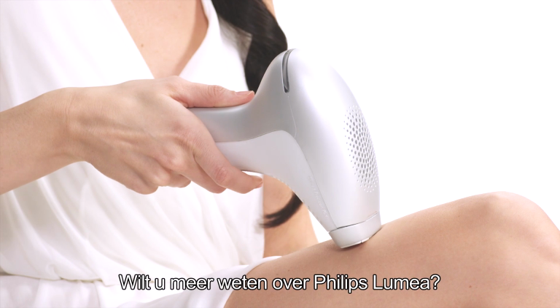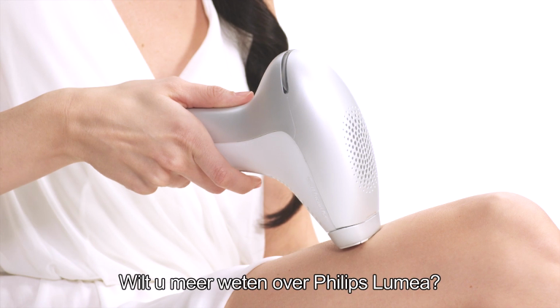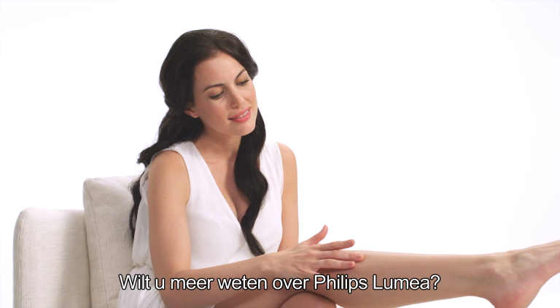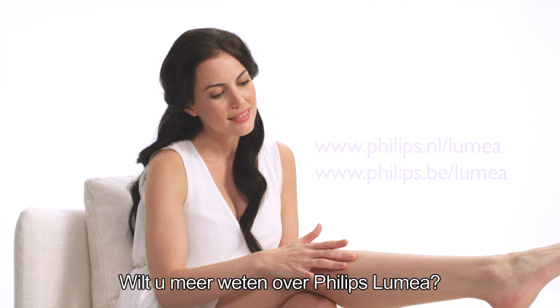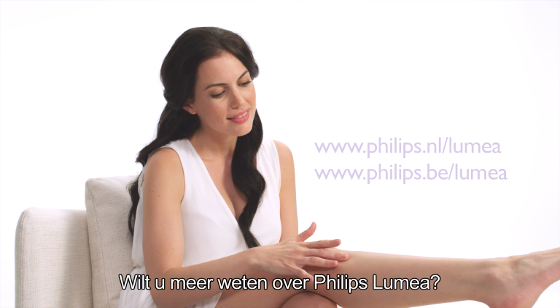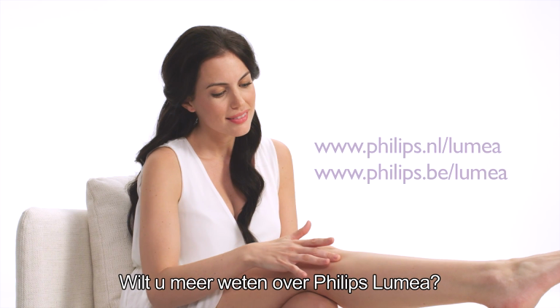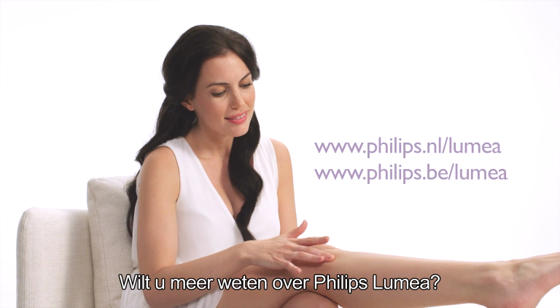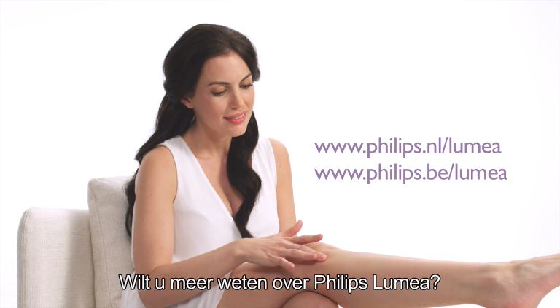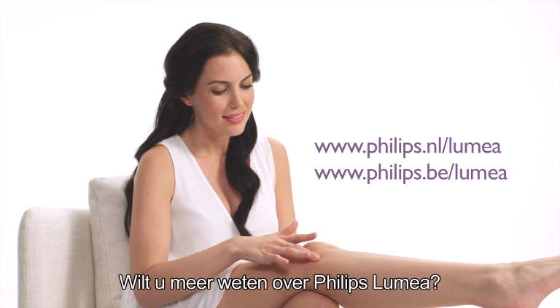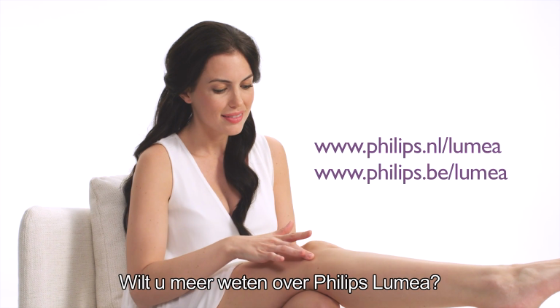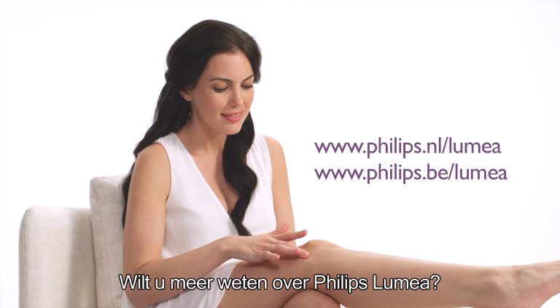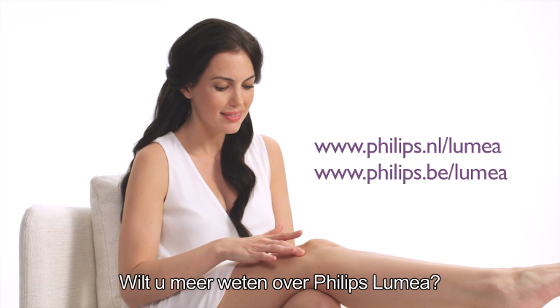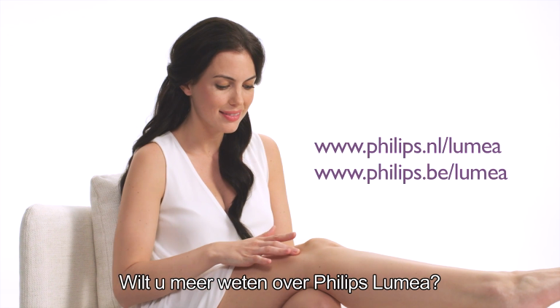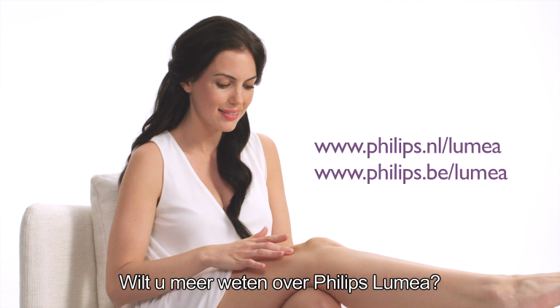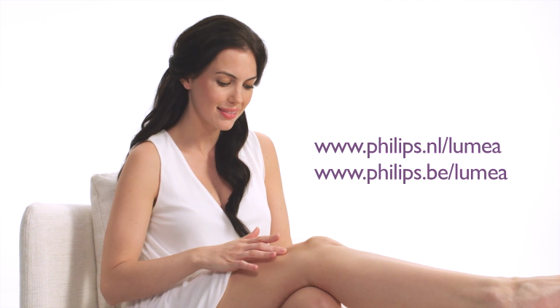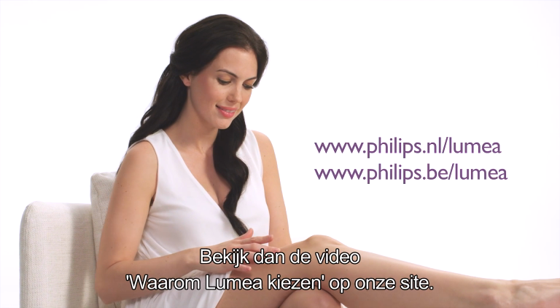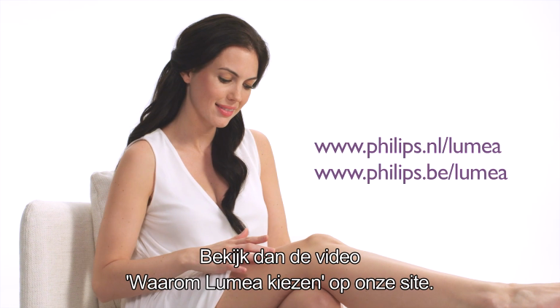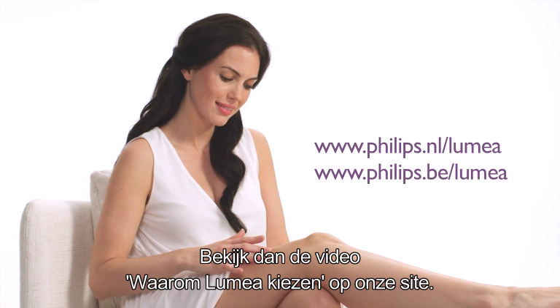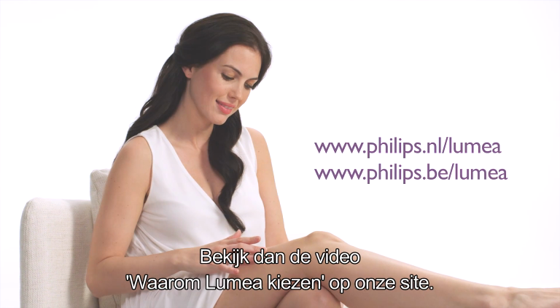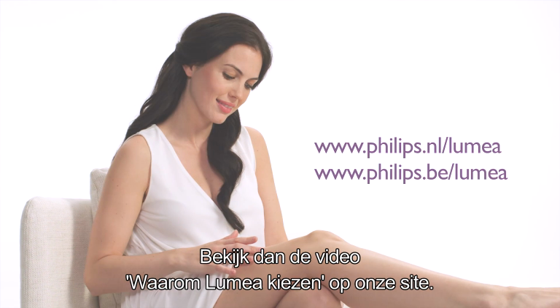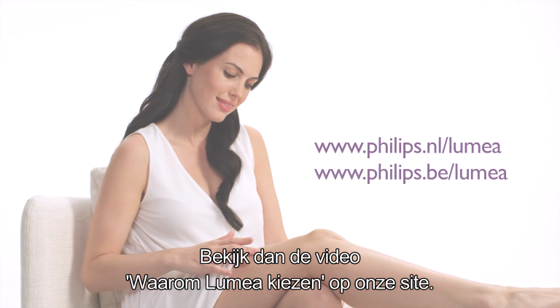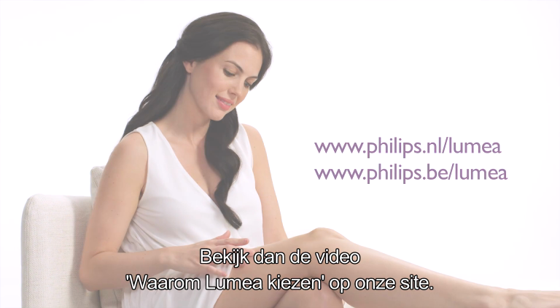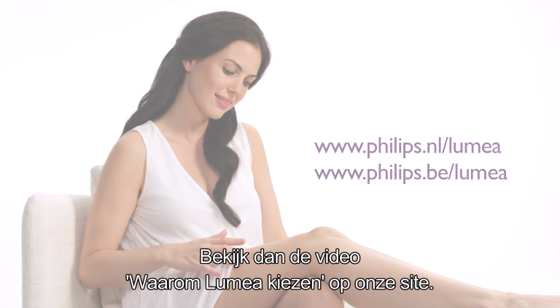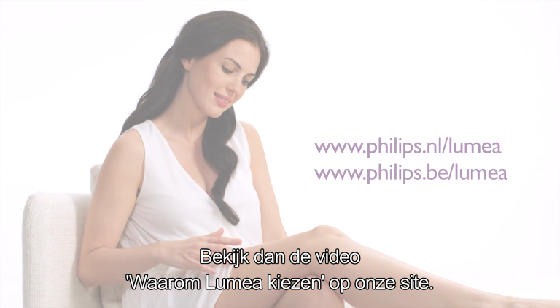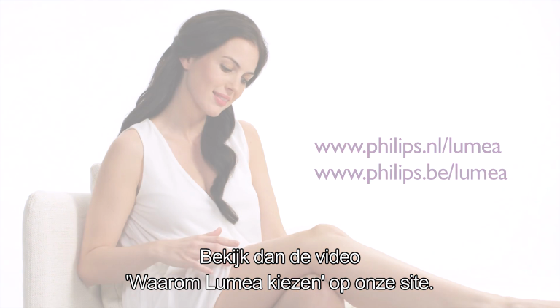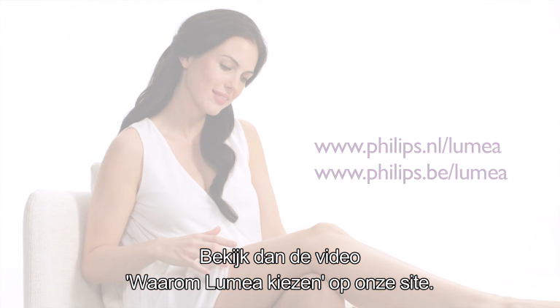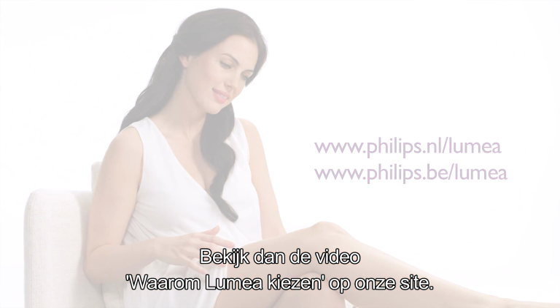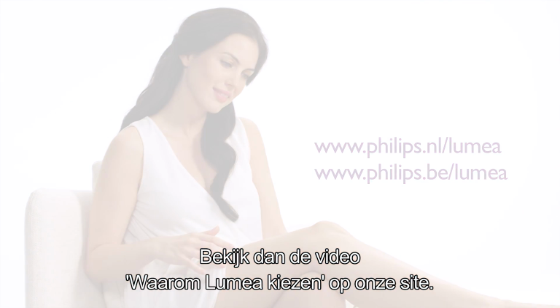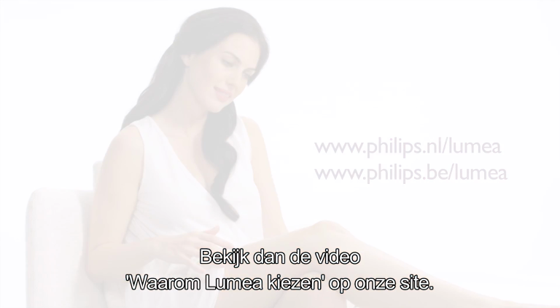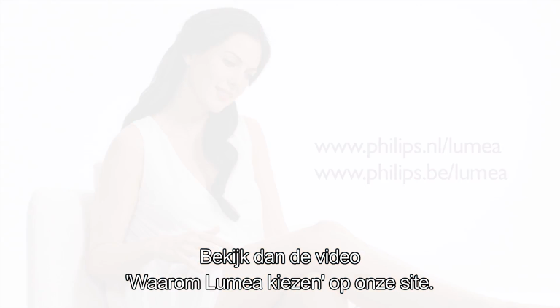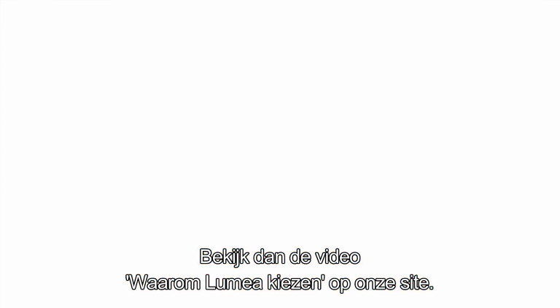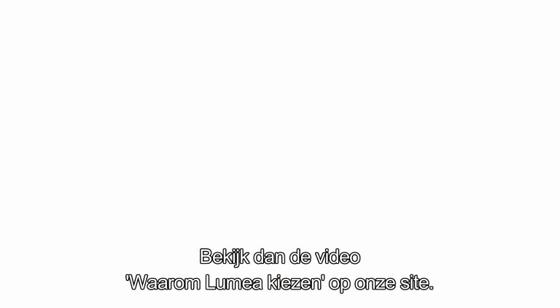Want to learn more about Philips Lumea? Check out our Why Choose Lumea video on our website.